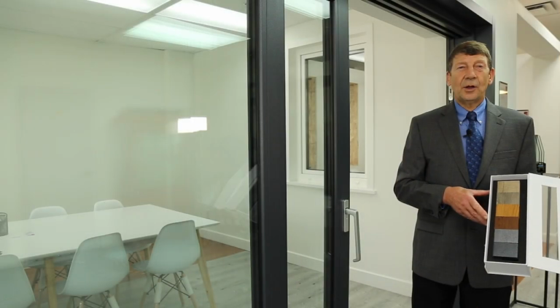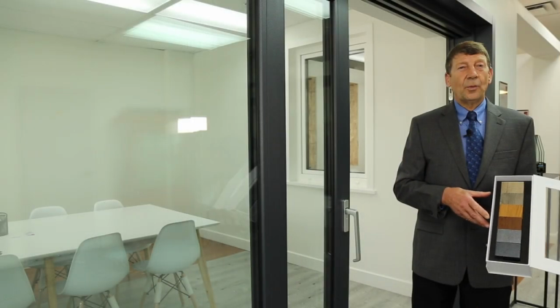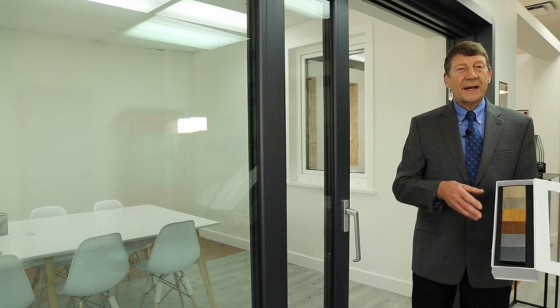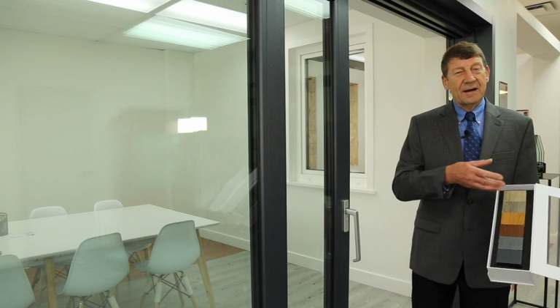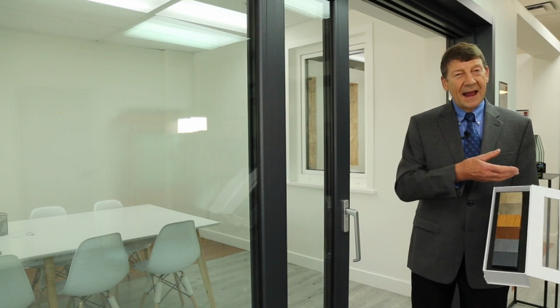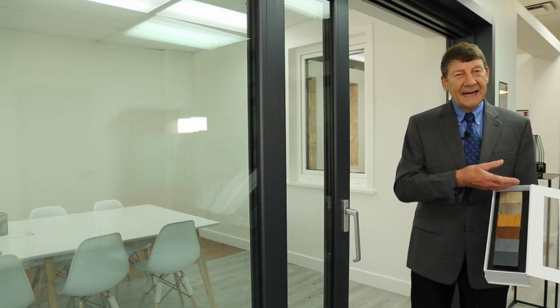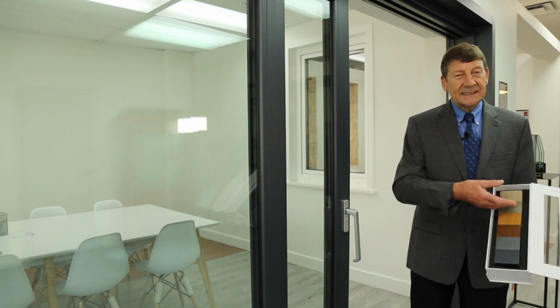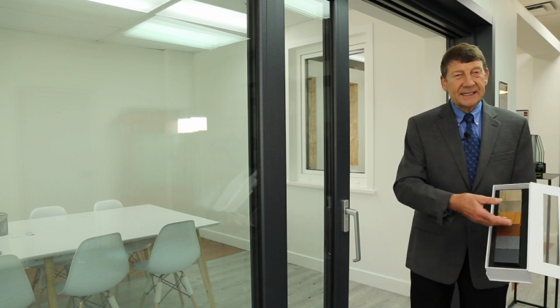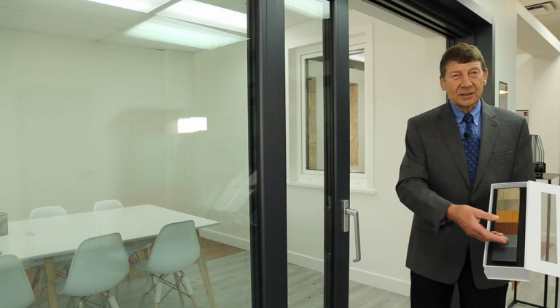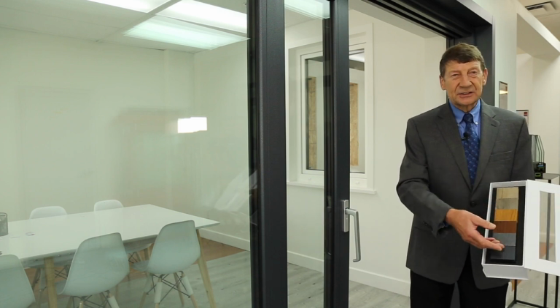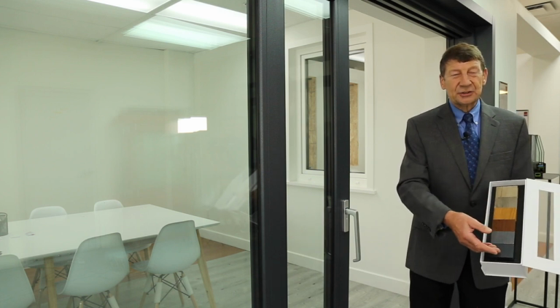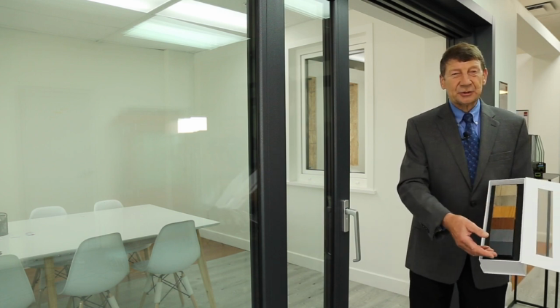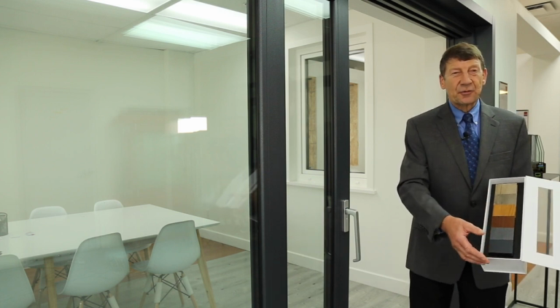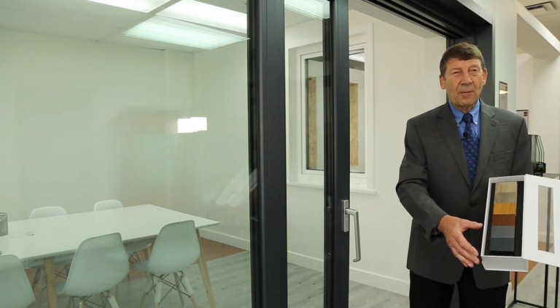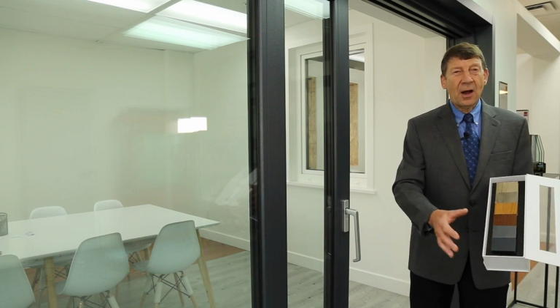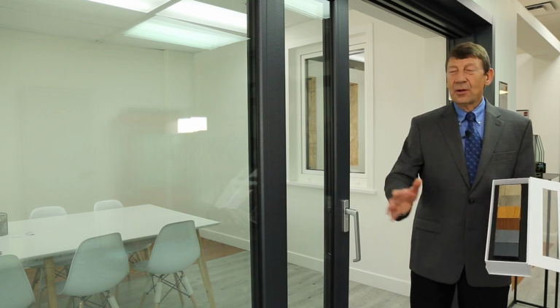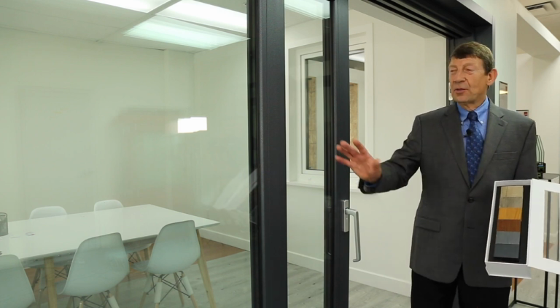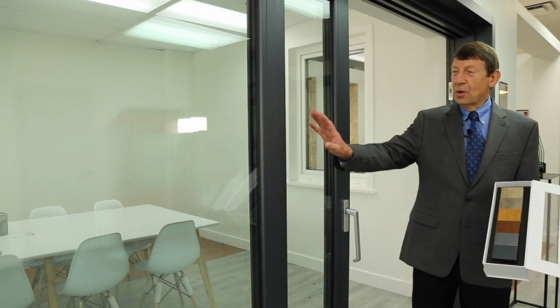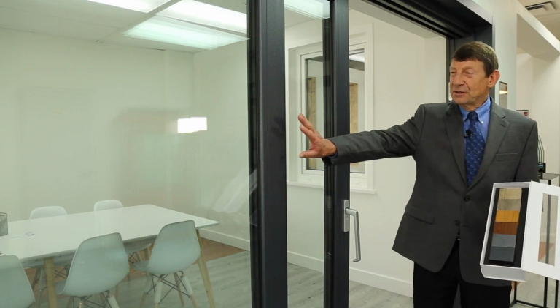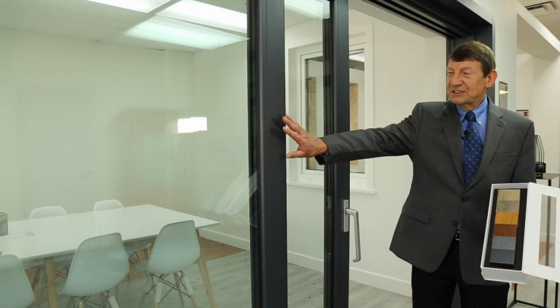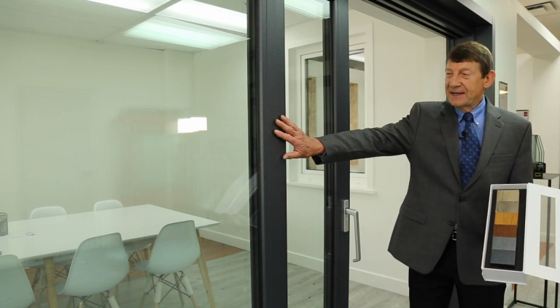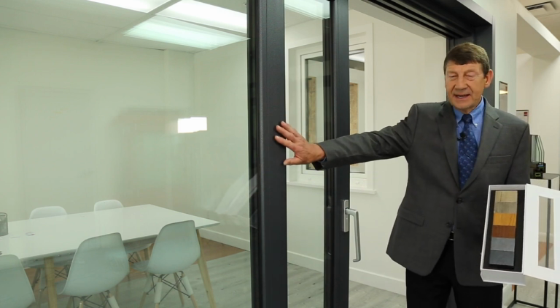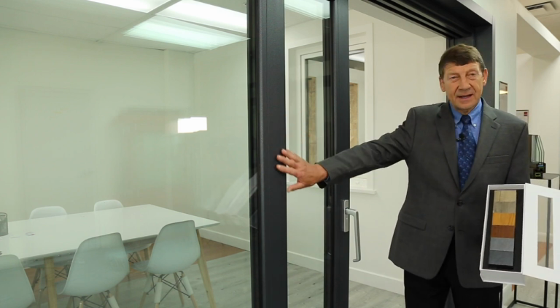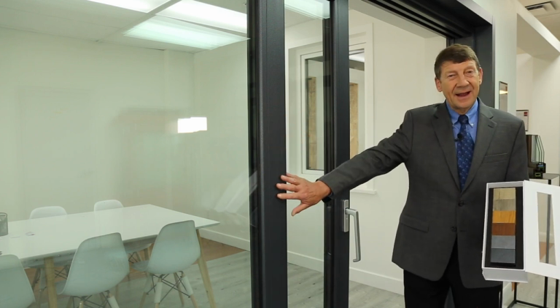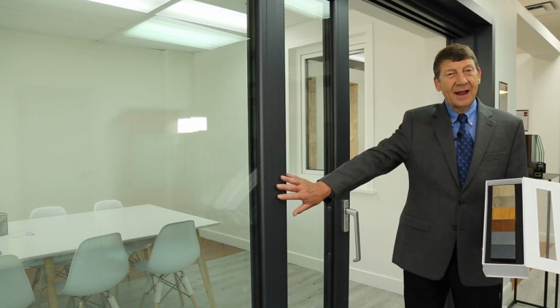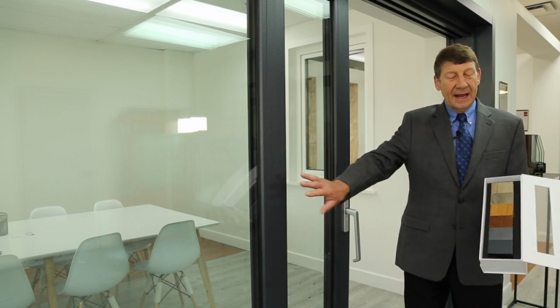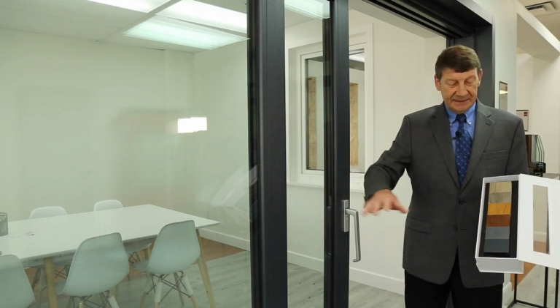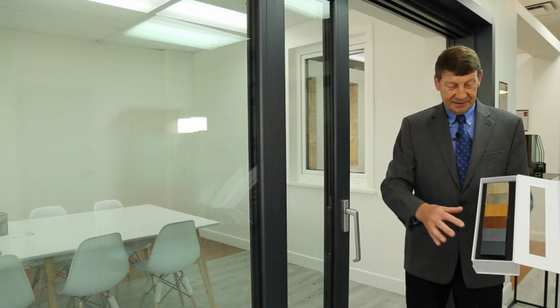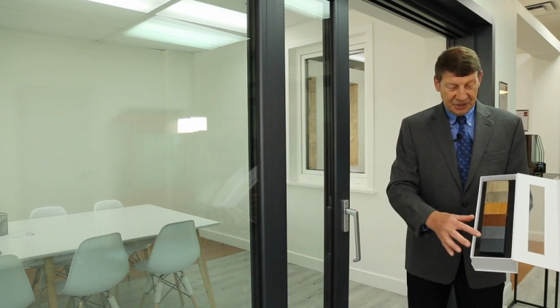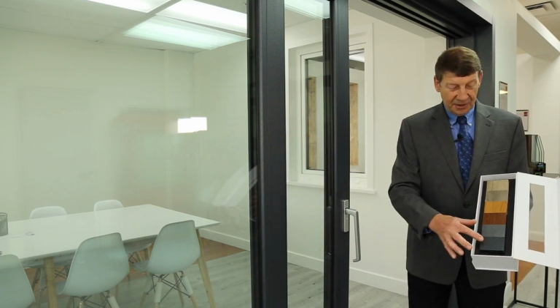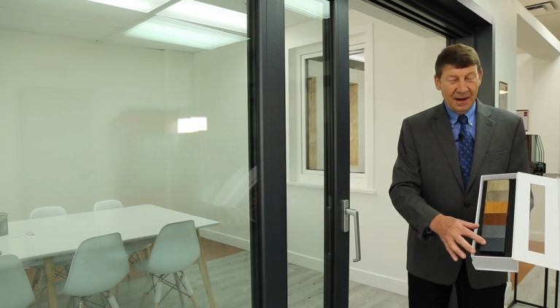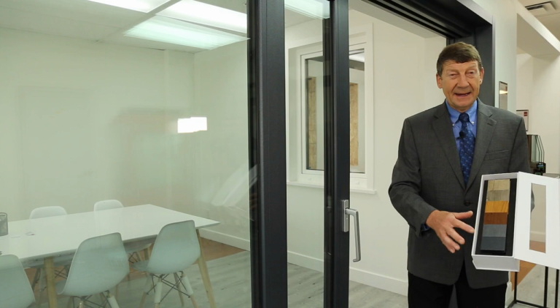We have 18 colours to choose from. The one you see here is dark grey.